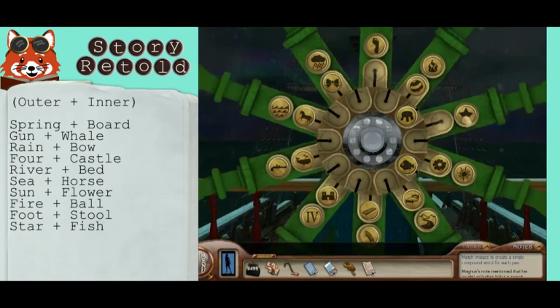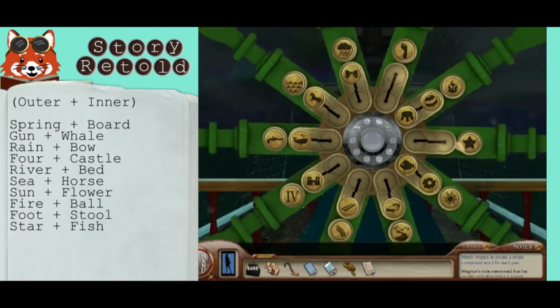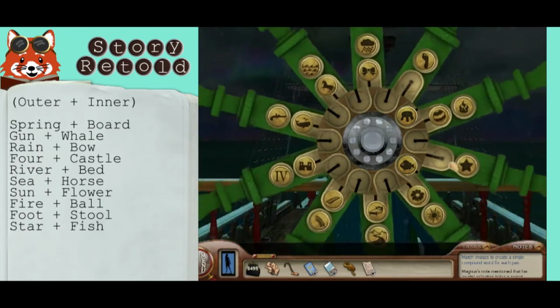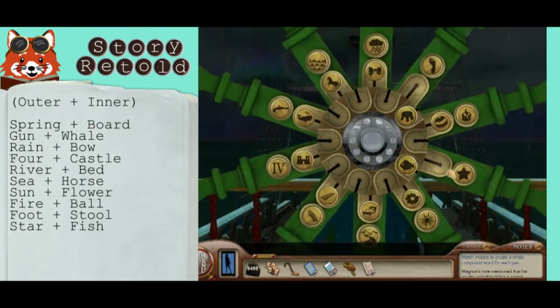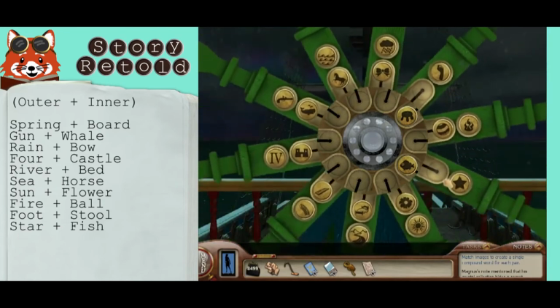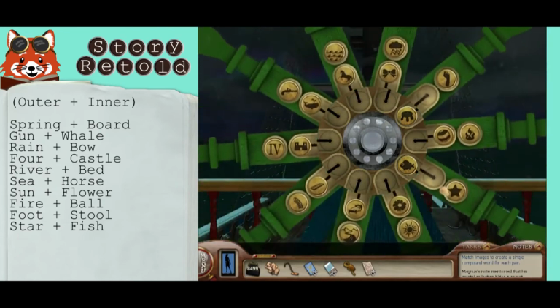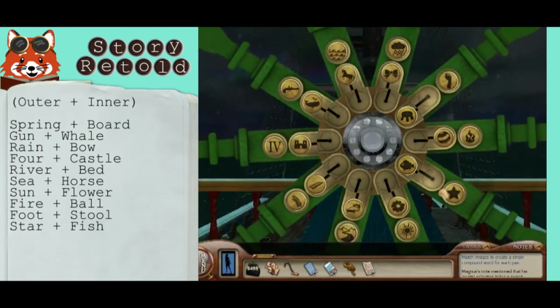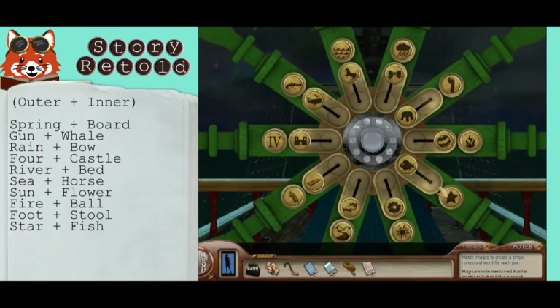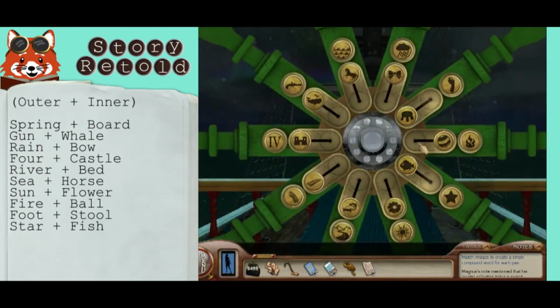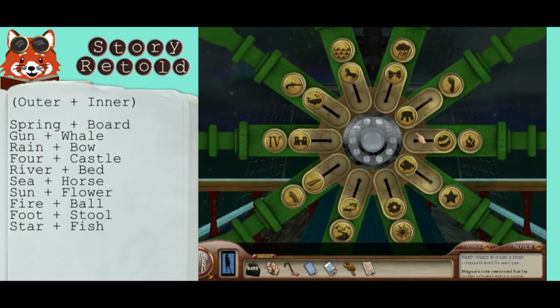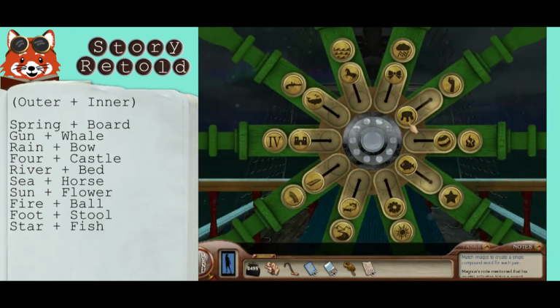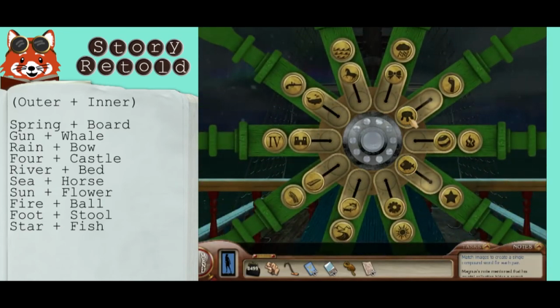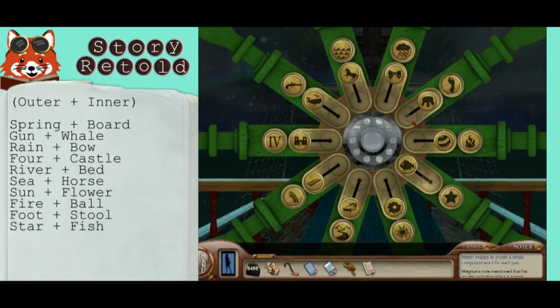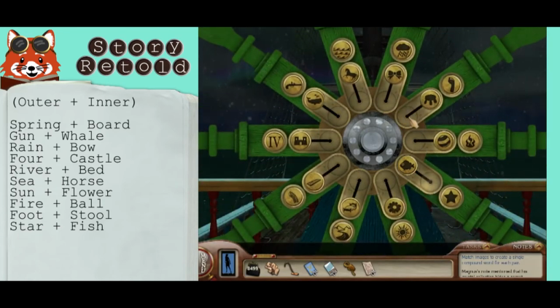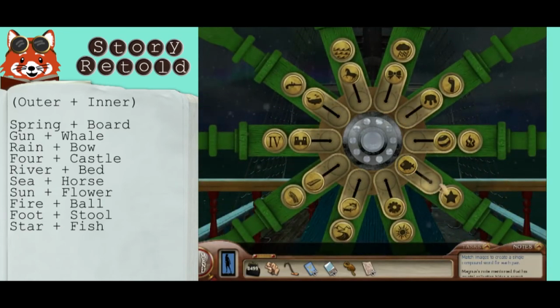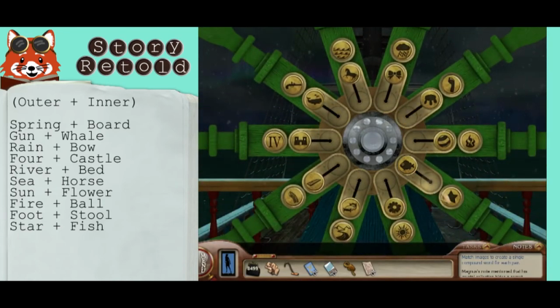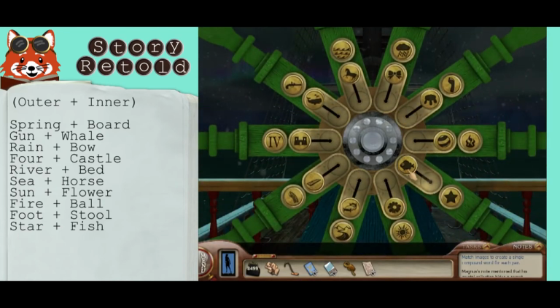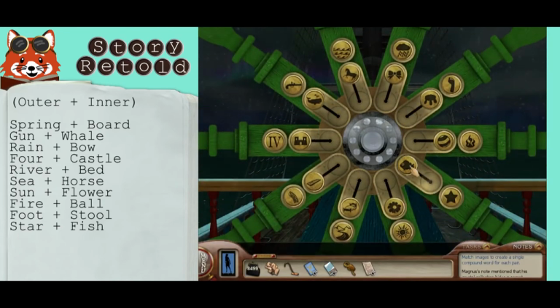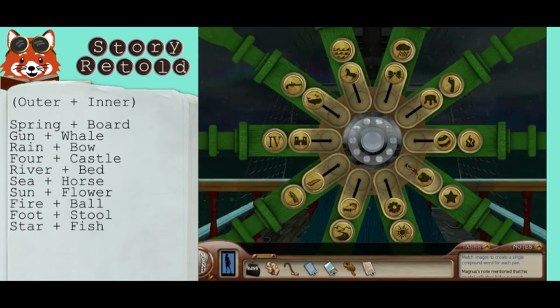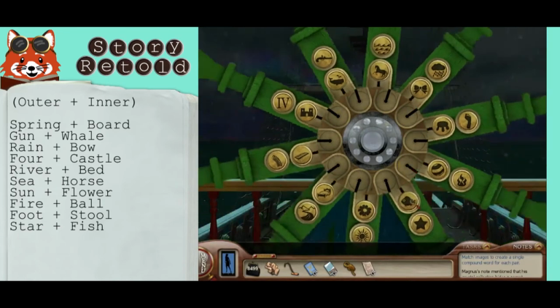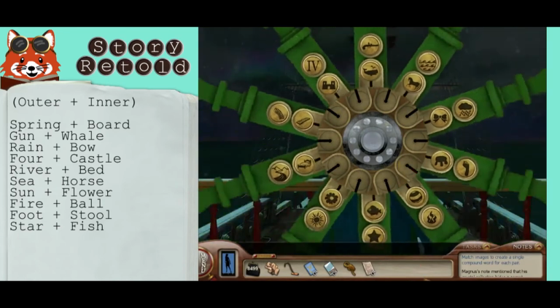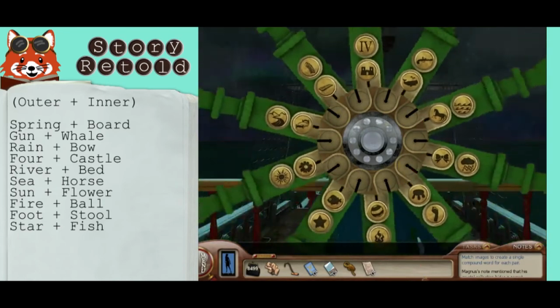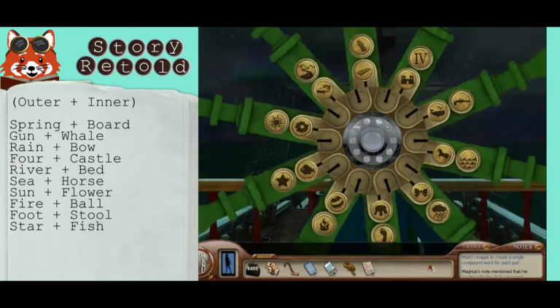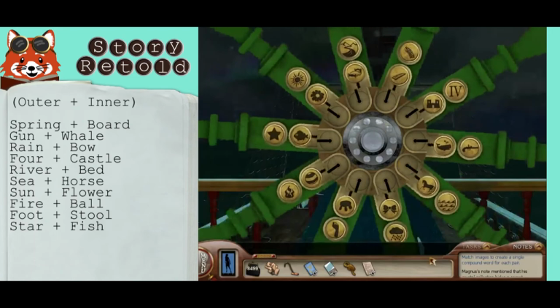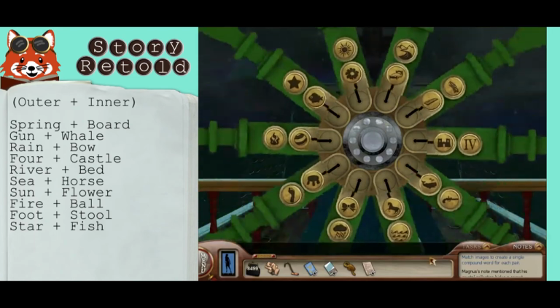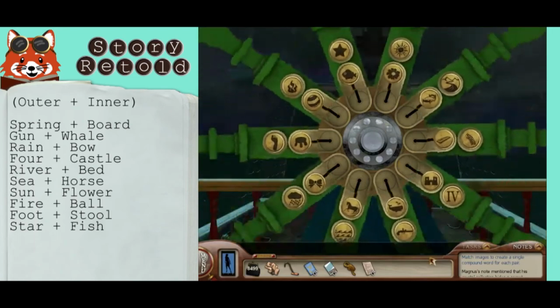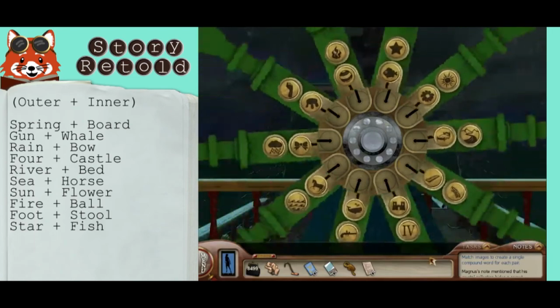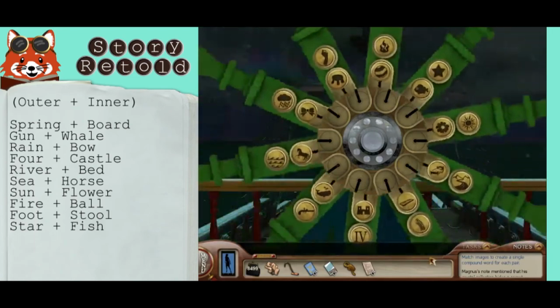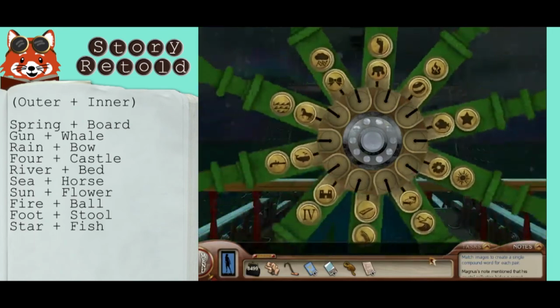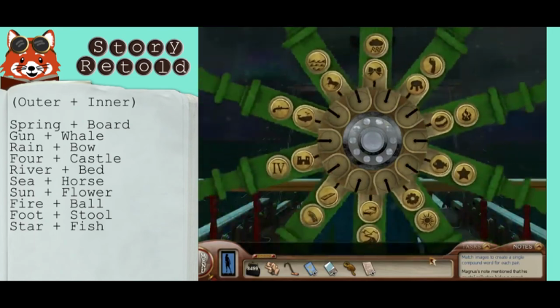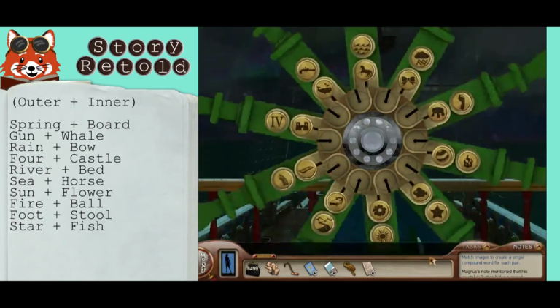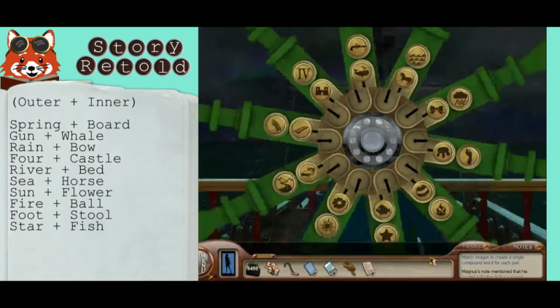Once you have all been correct, the wheel will spin and a secret compartment will open.